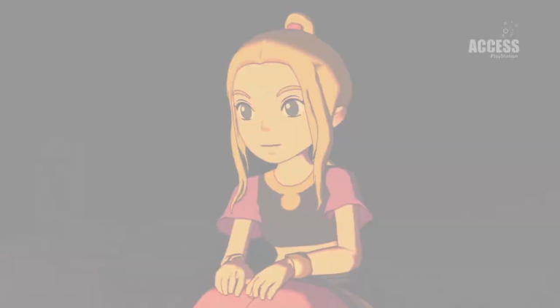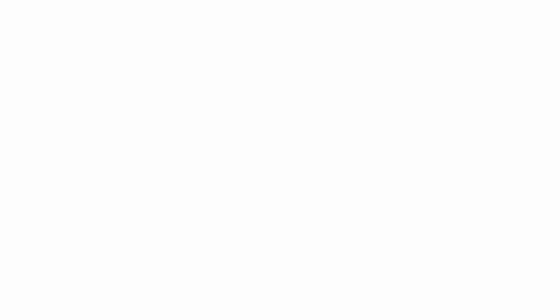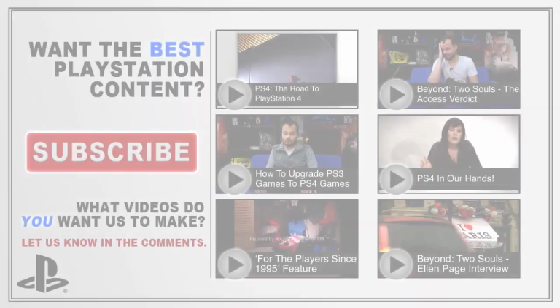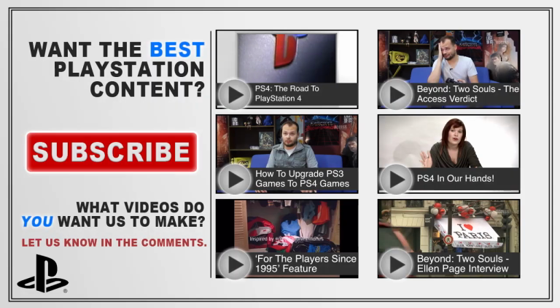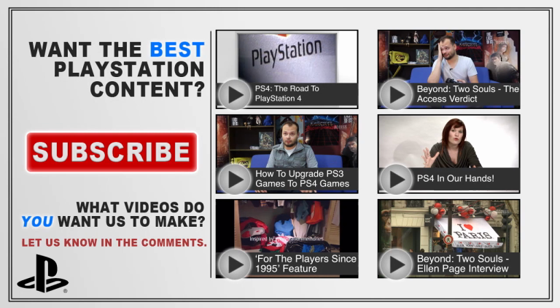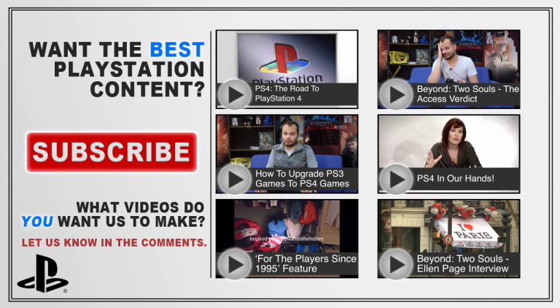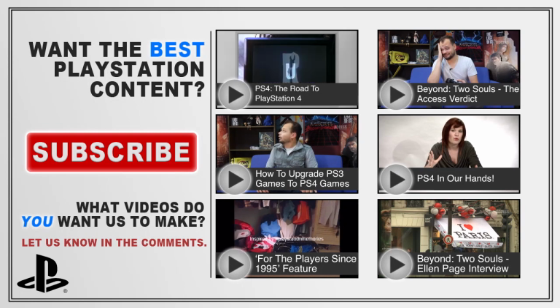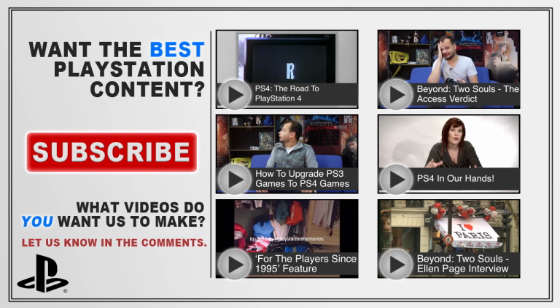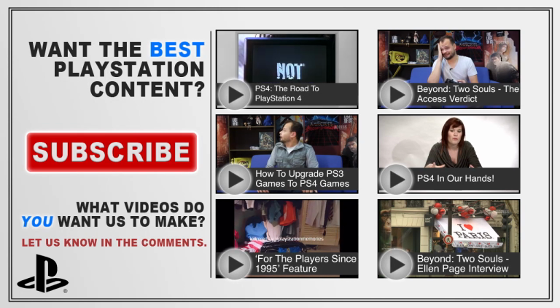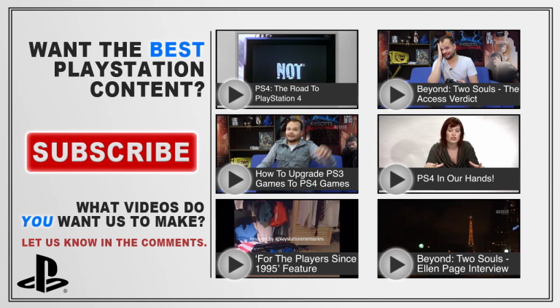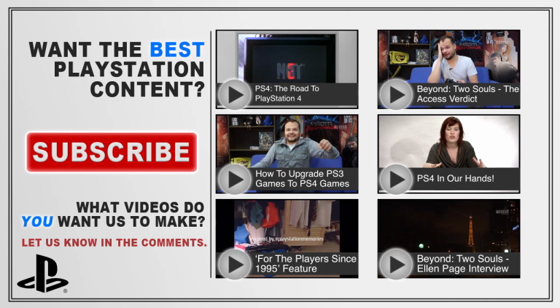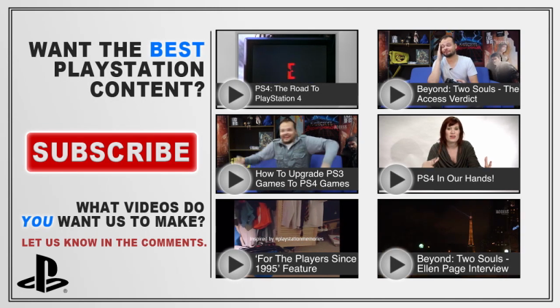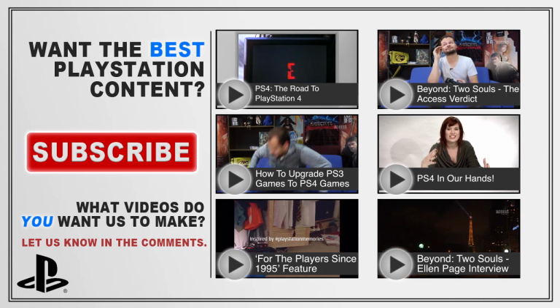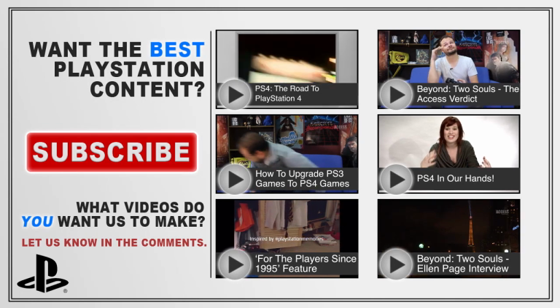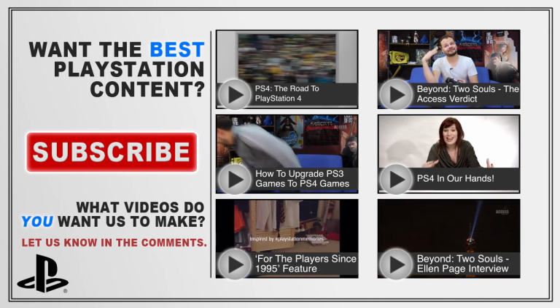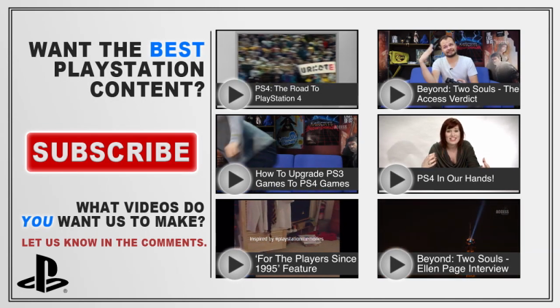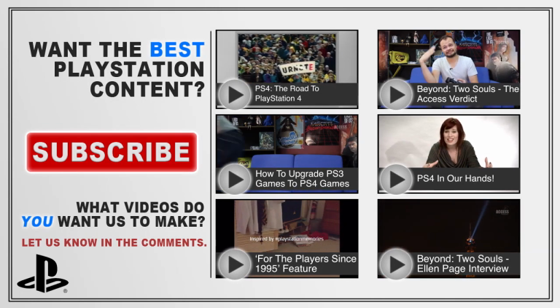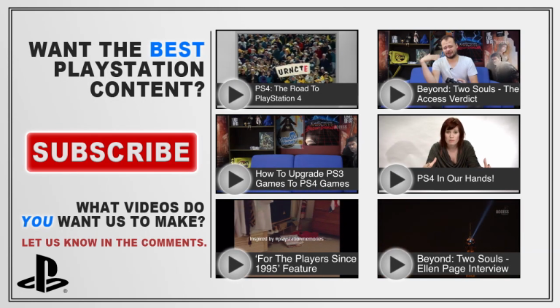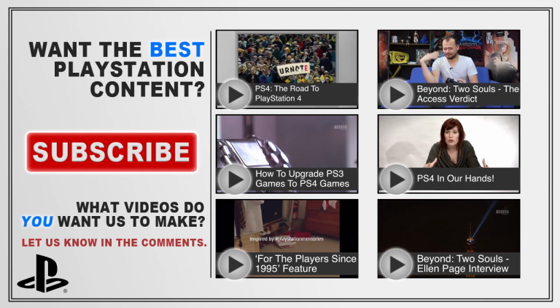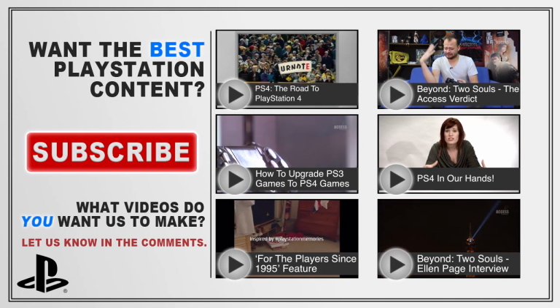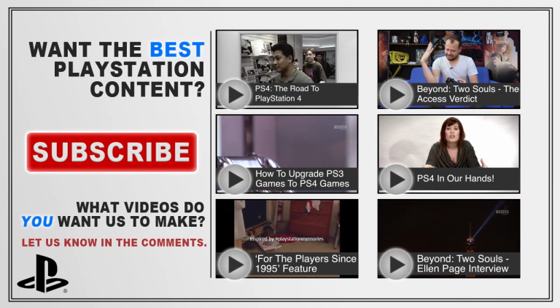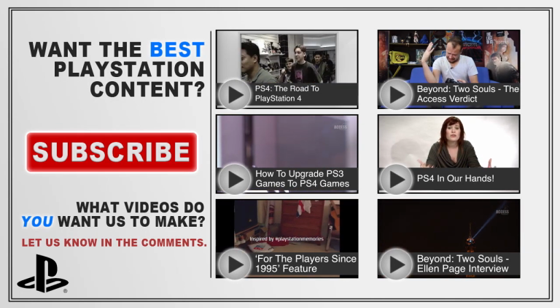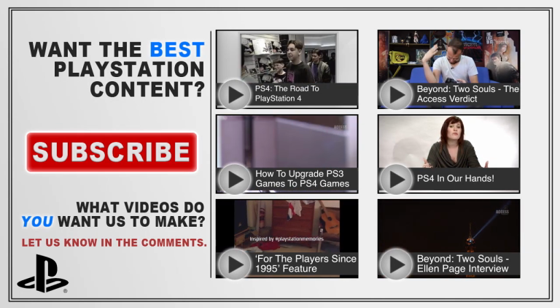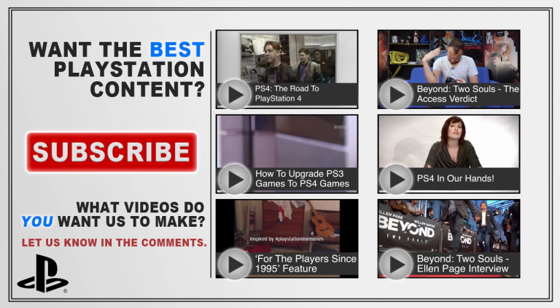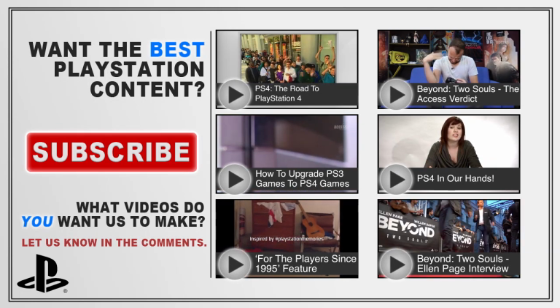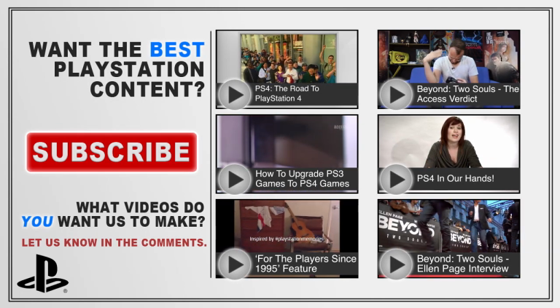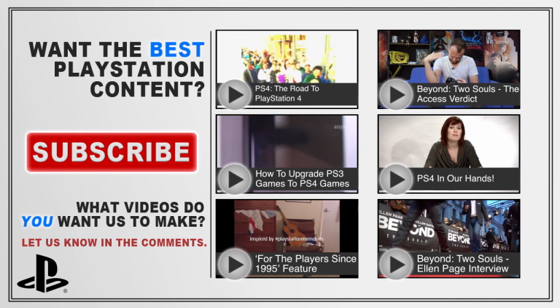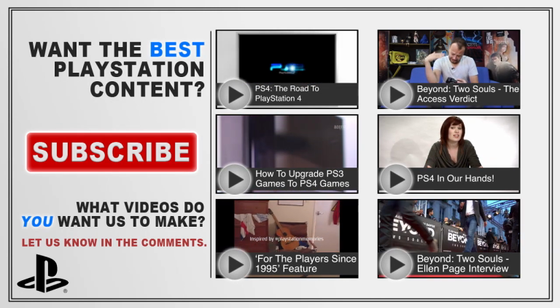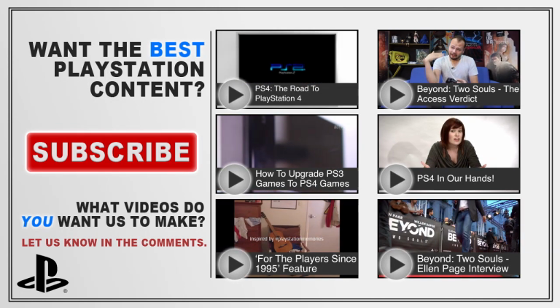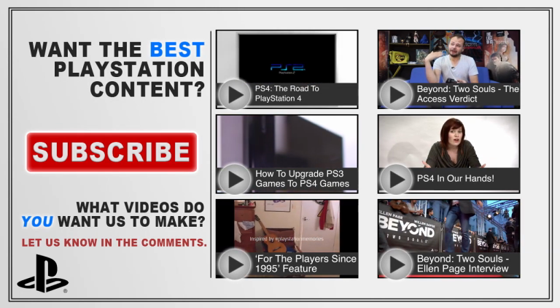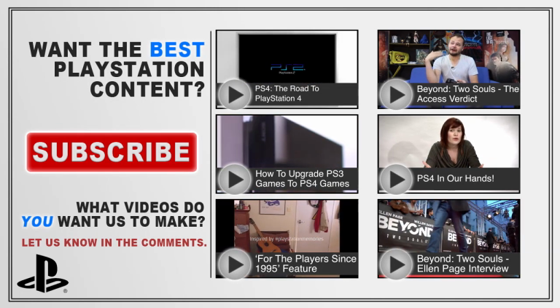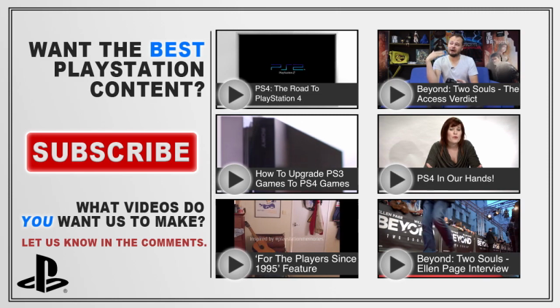Subscribe to PlayStation Access on YouTube for more videos like this one, leave a comment to tell us what you think, and like us — please.